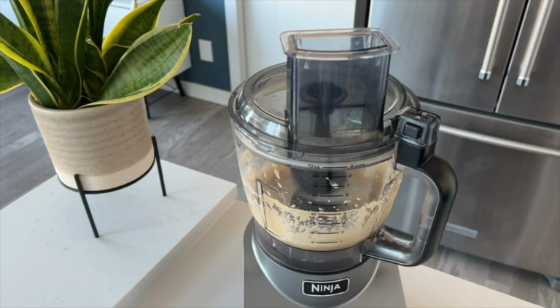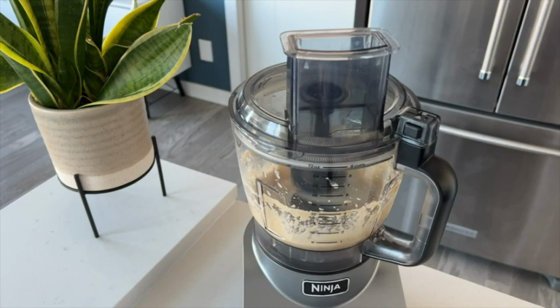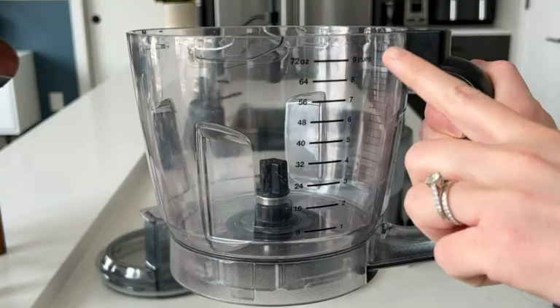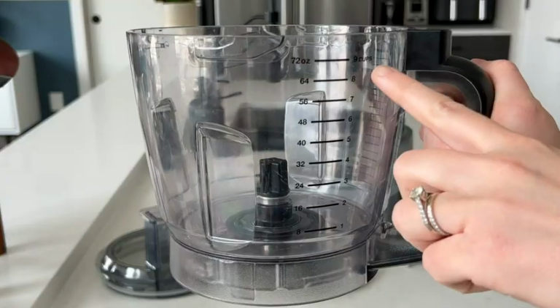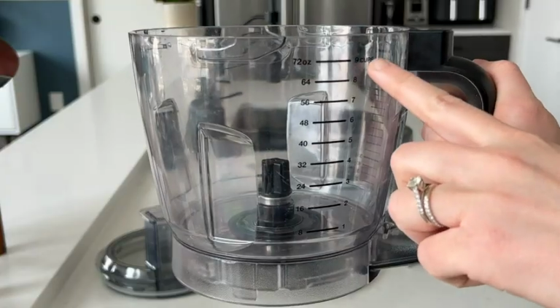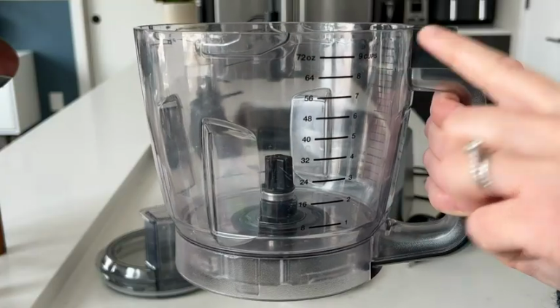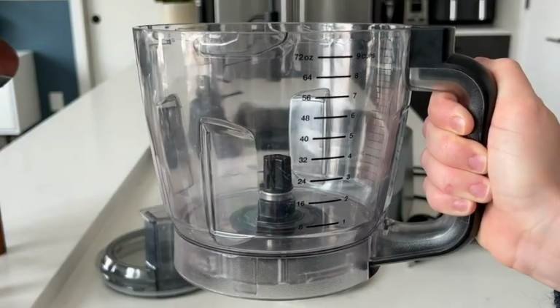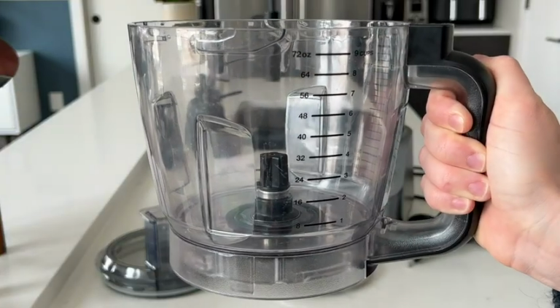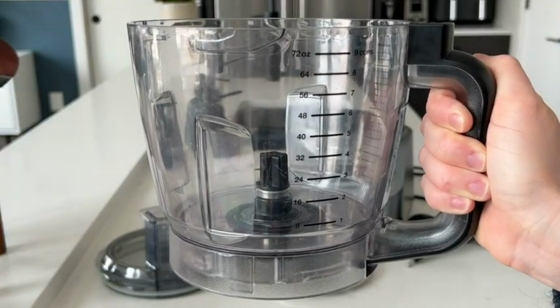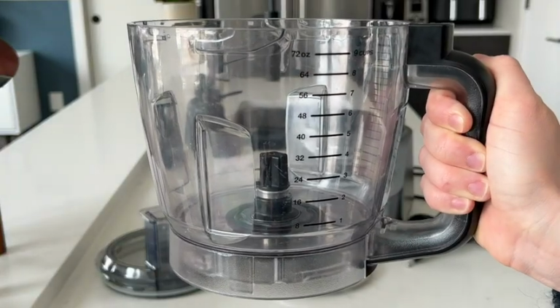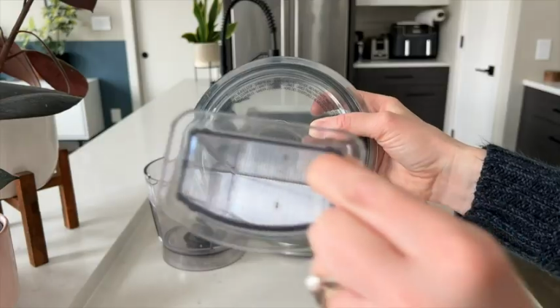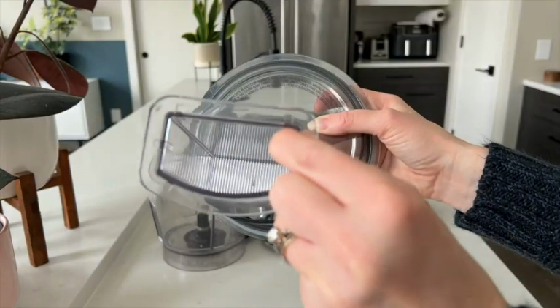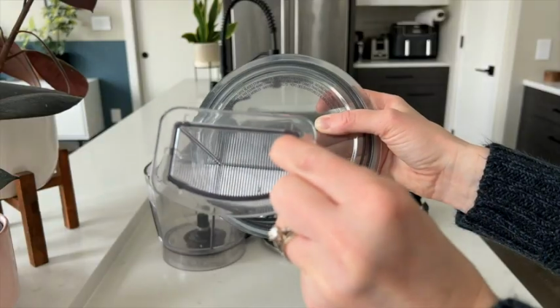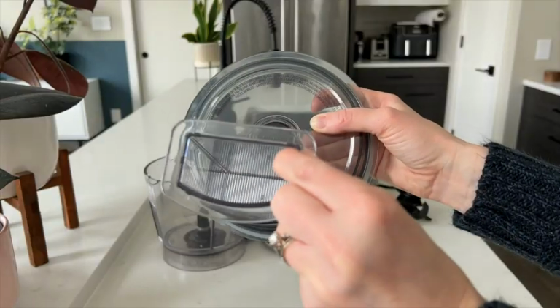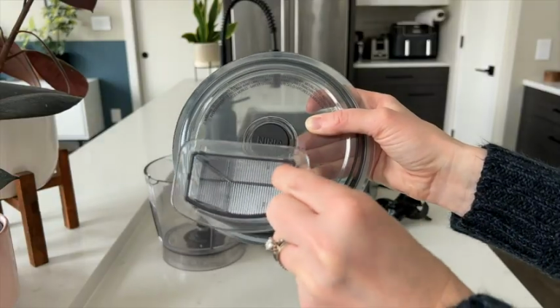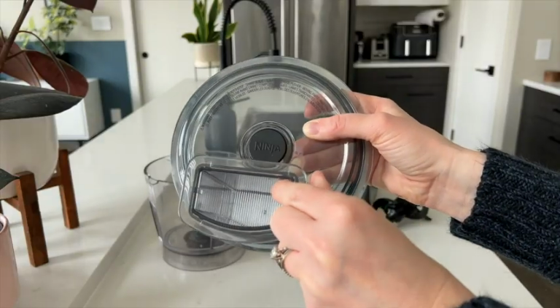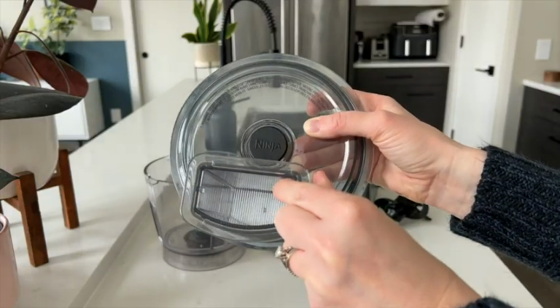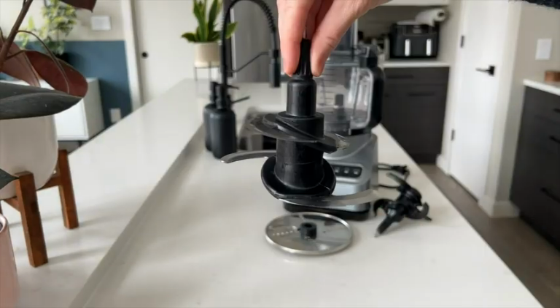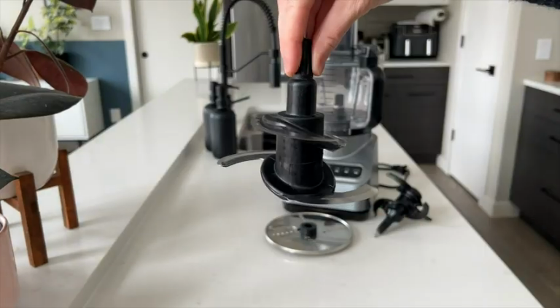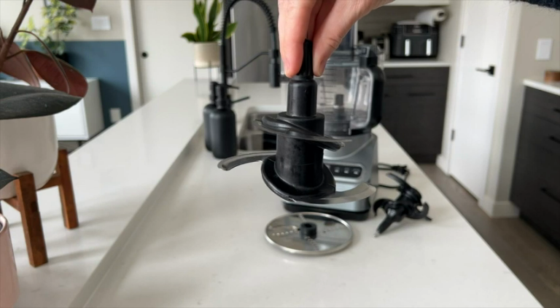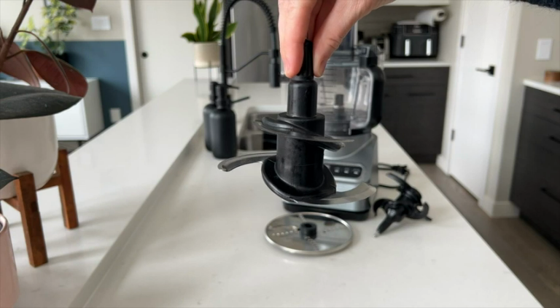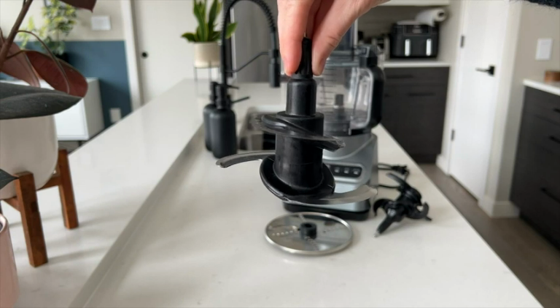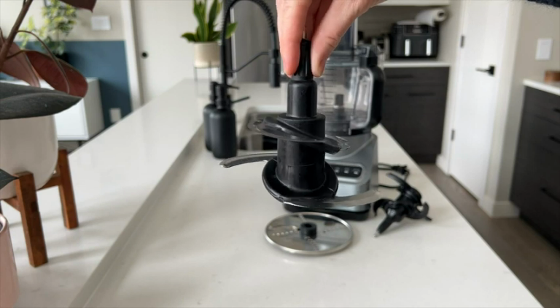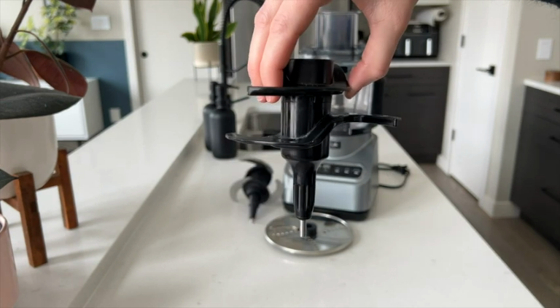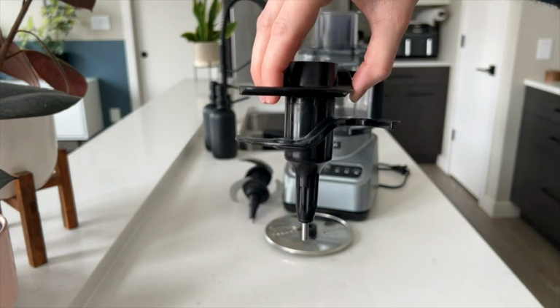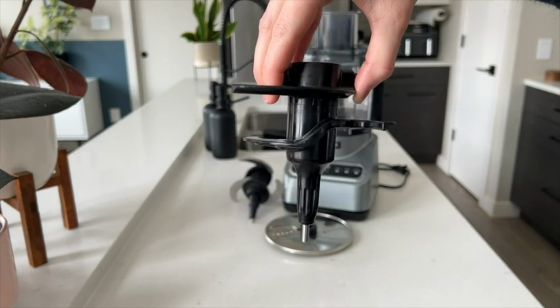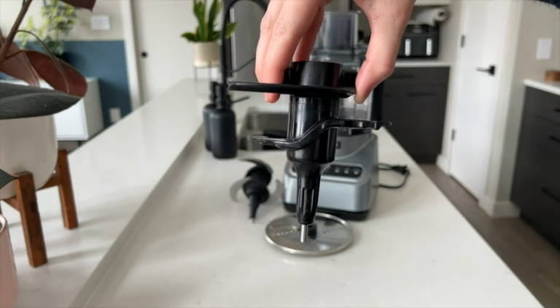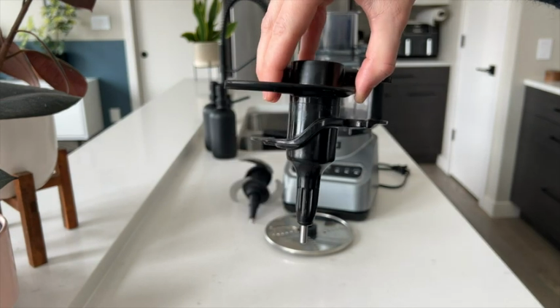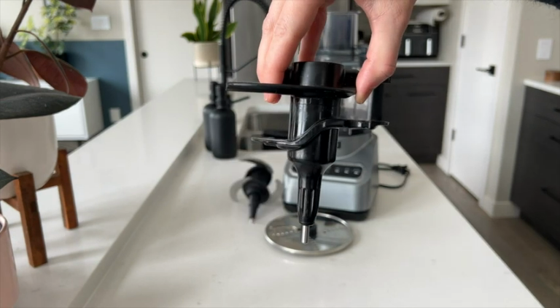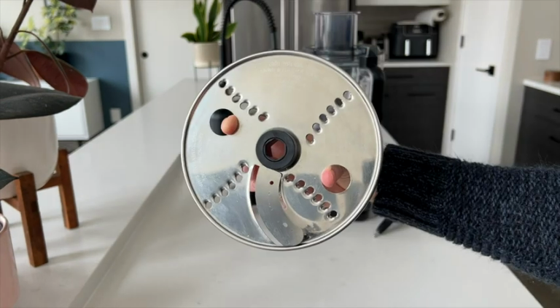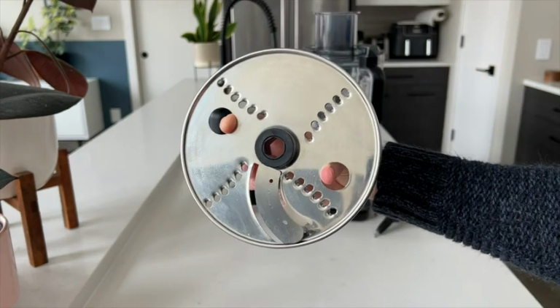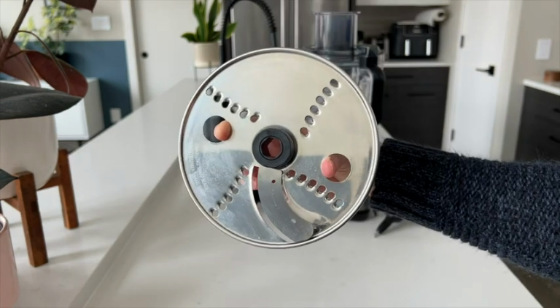The processor comes with a 9-cup bowl with feed chute lid and pusher, quad chopping blade, dough blade, and a reversible slicing and shredding disc.